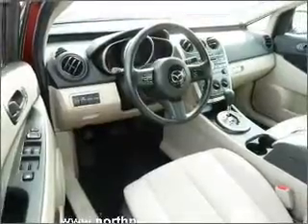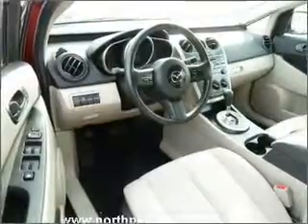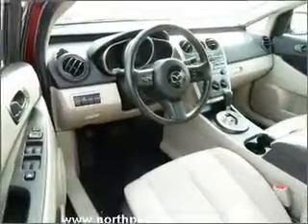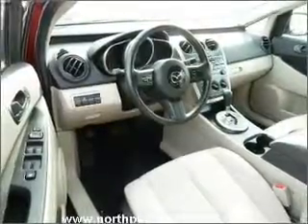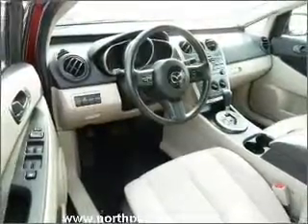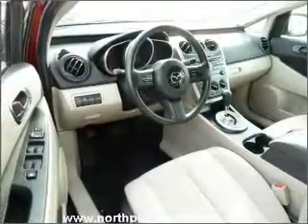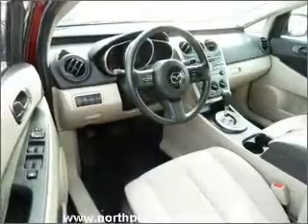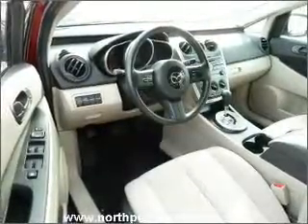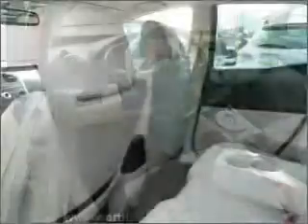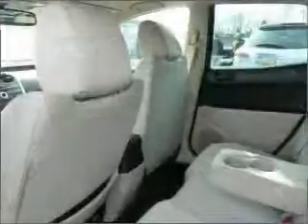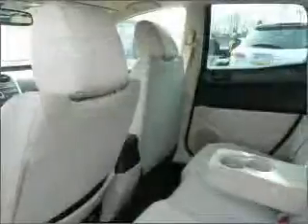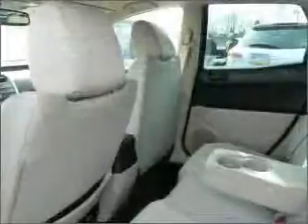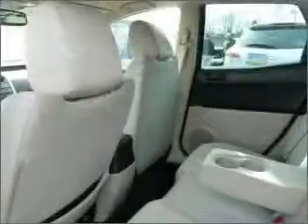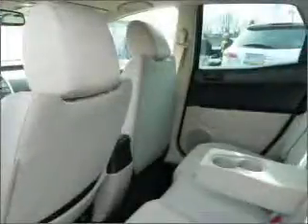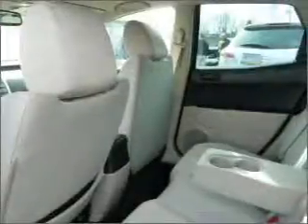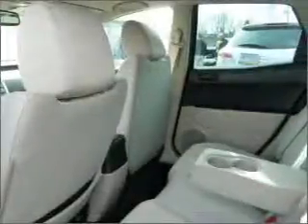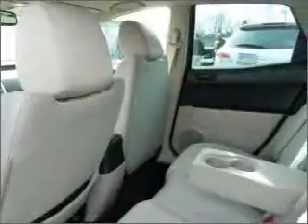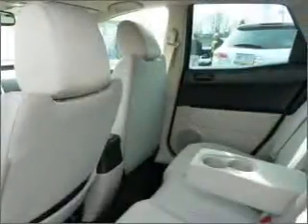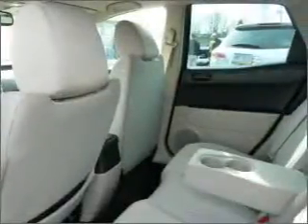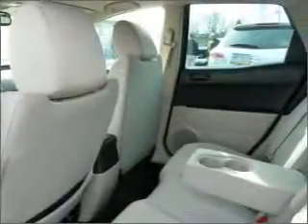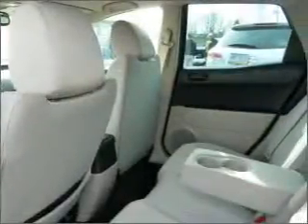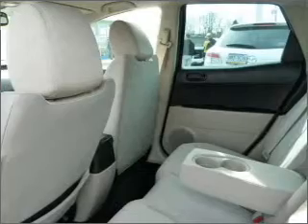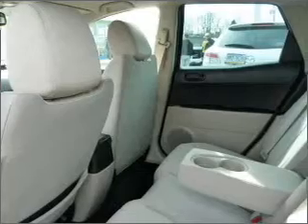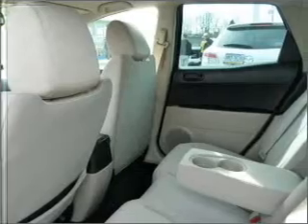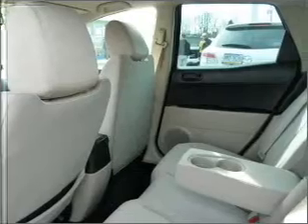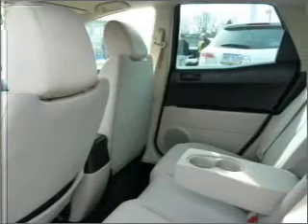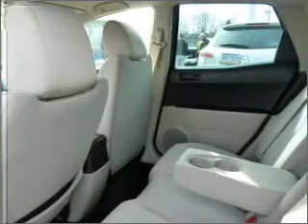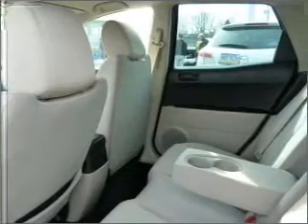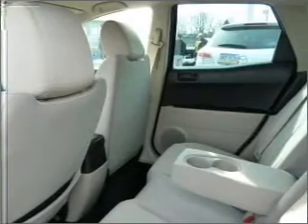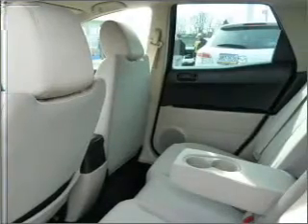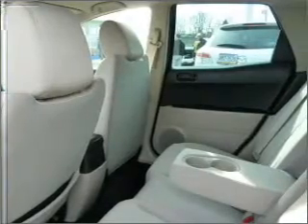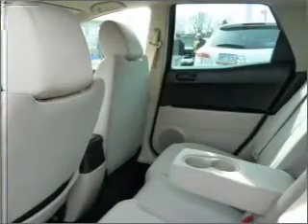Premium wheels give a more luxurious look. The anti-lock braking system will help deliver you safely to your destination.